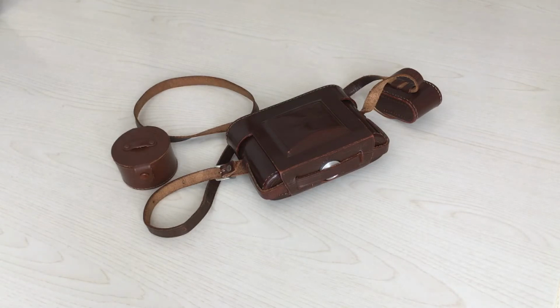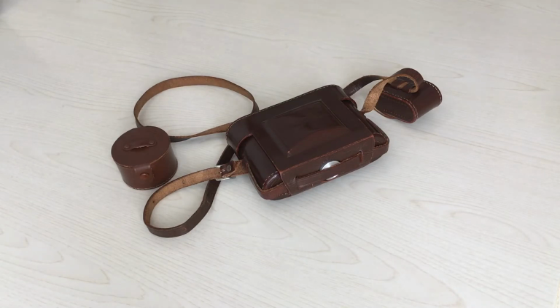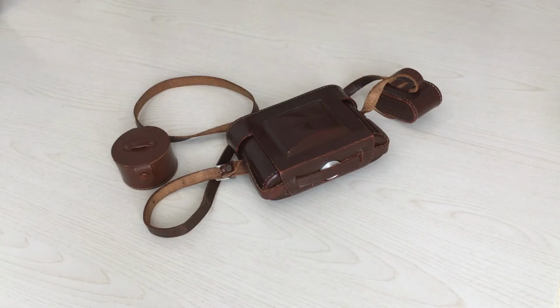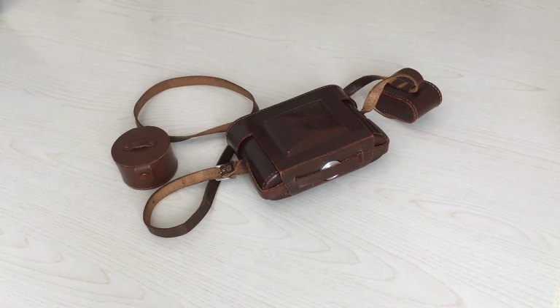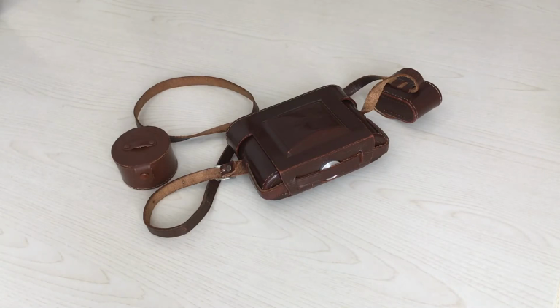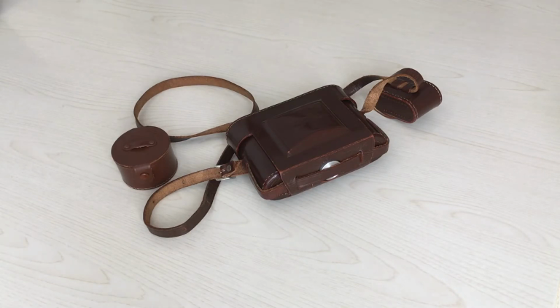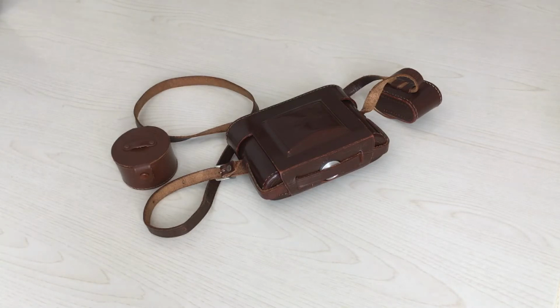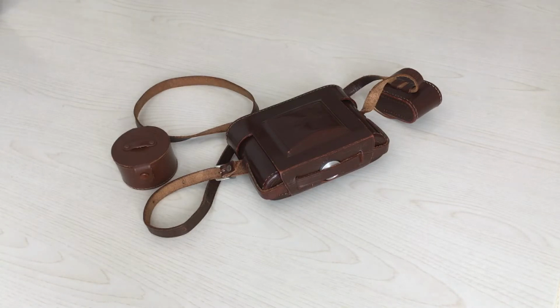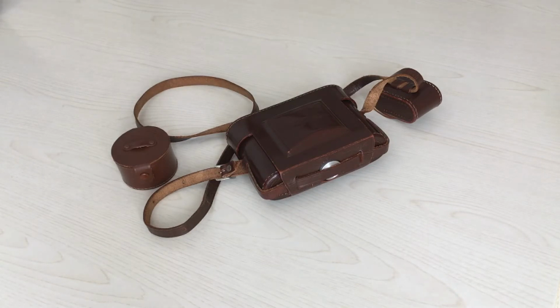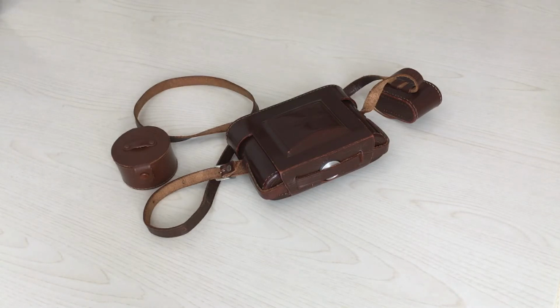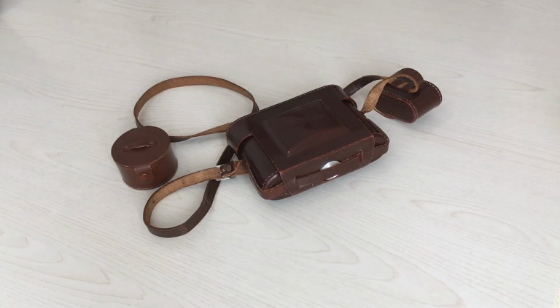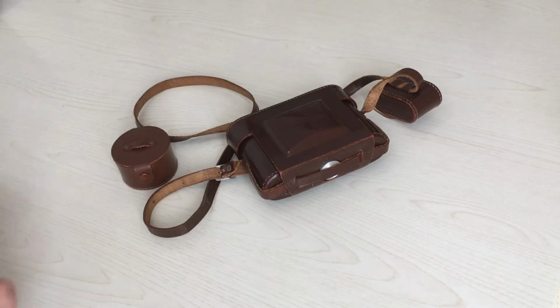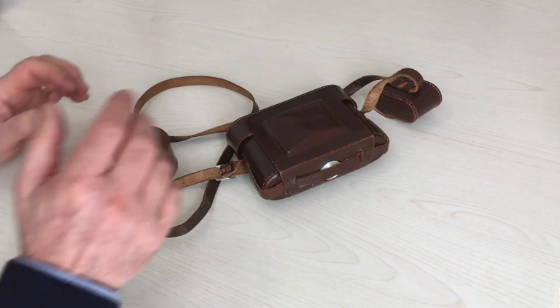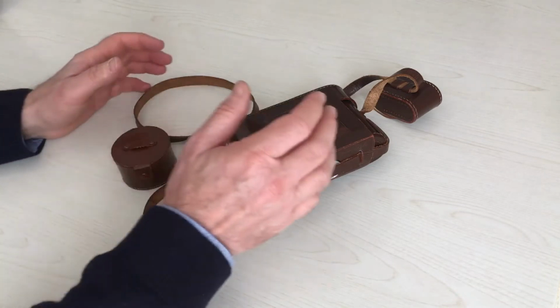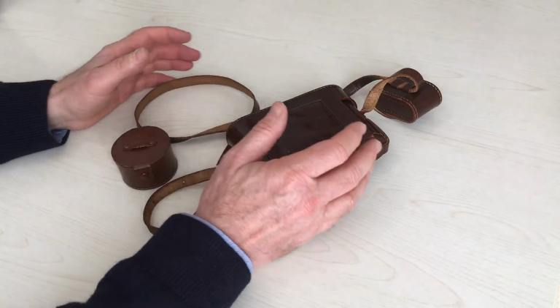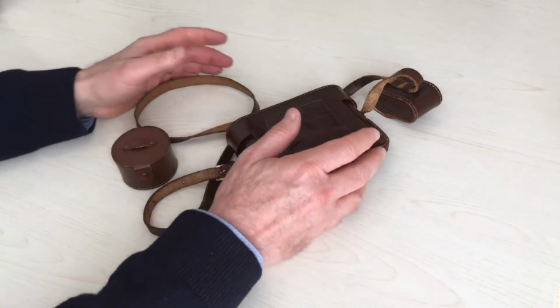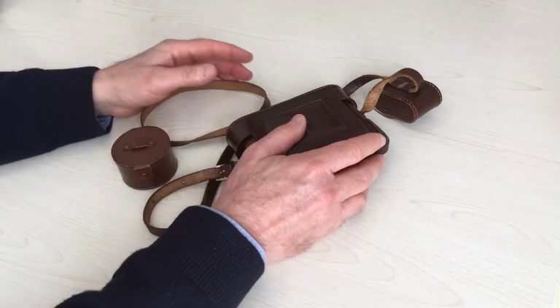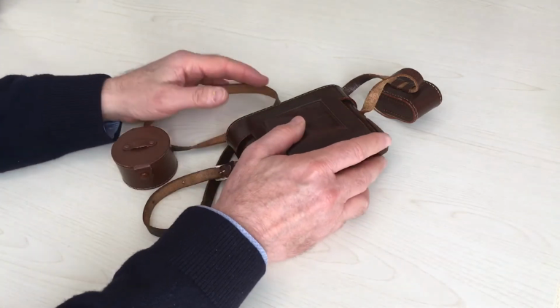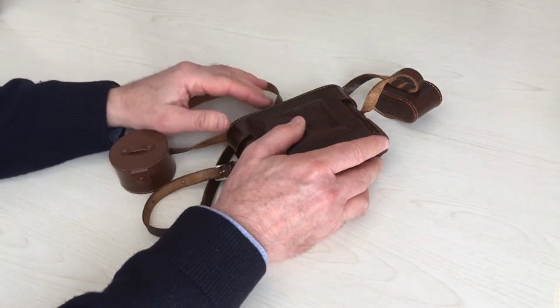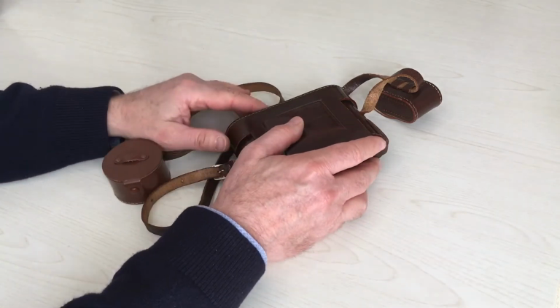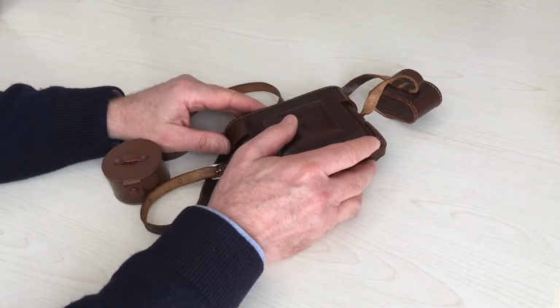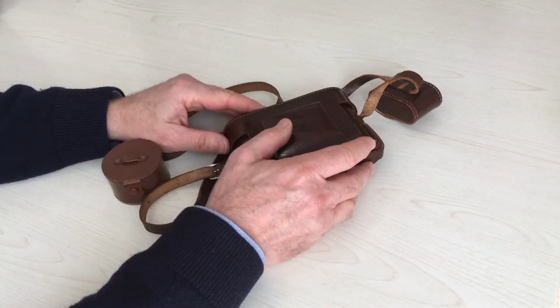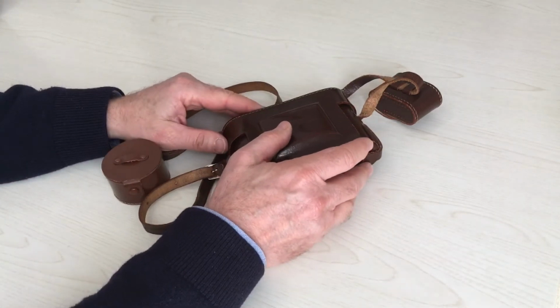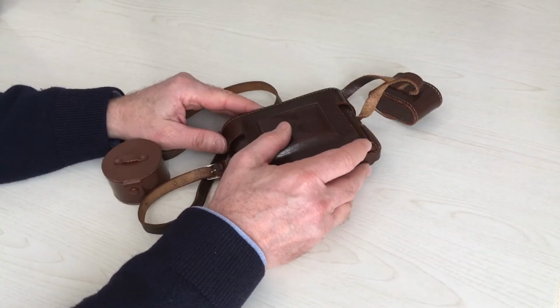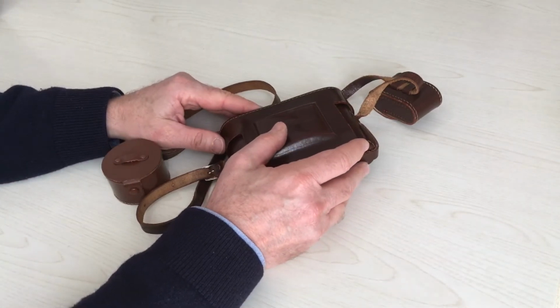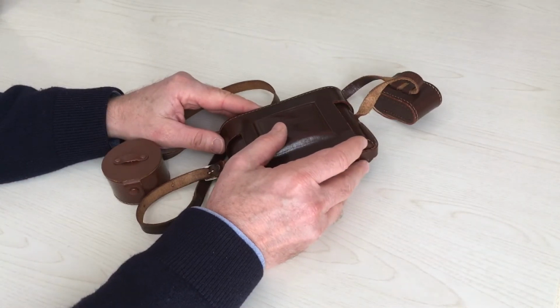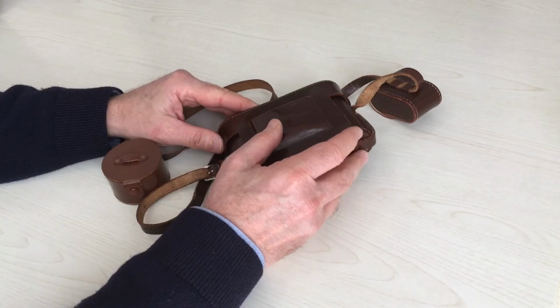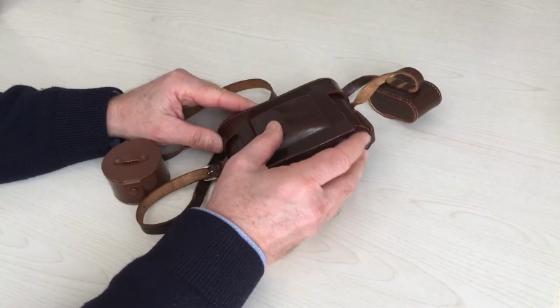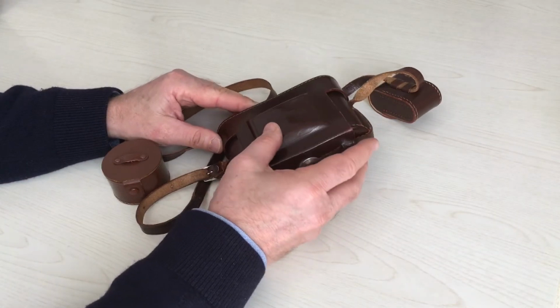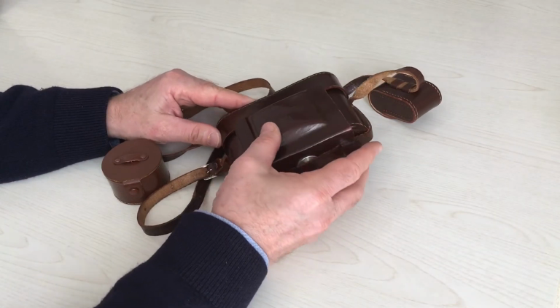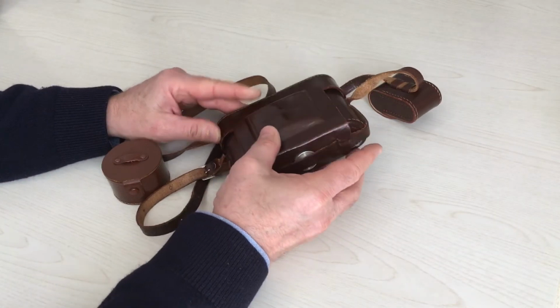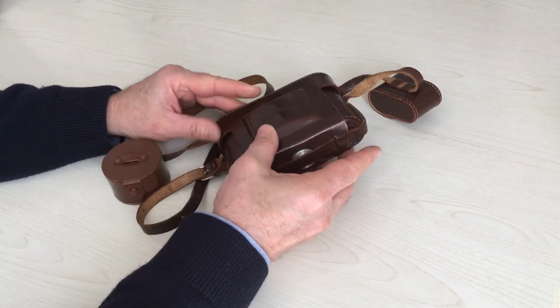The construction is solid. The leather case is beautiful, also after 60 years from the construction.